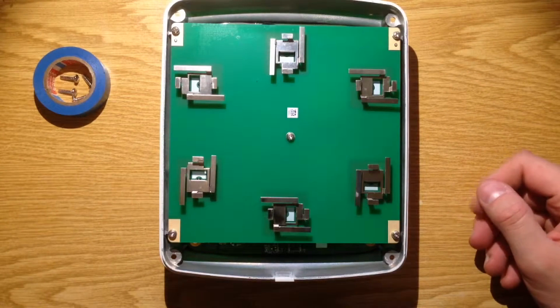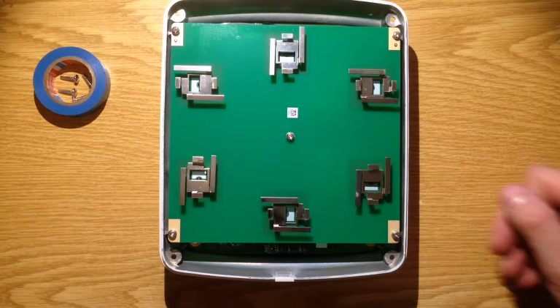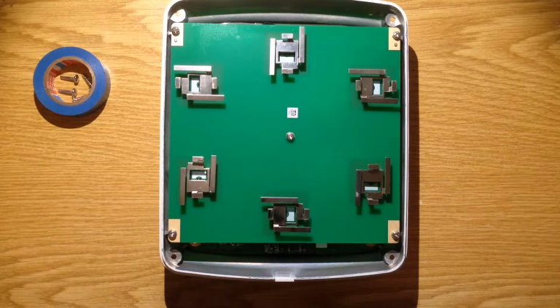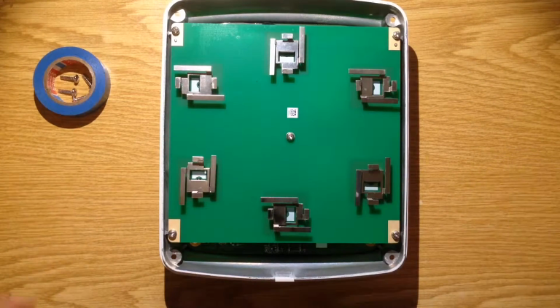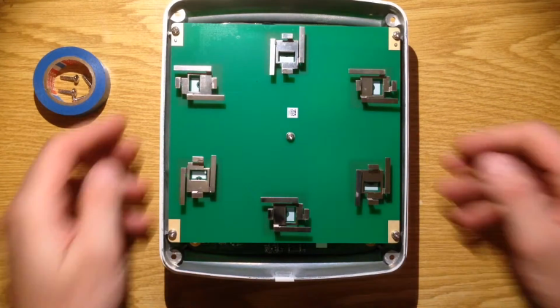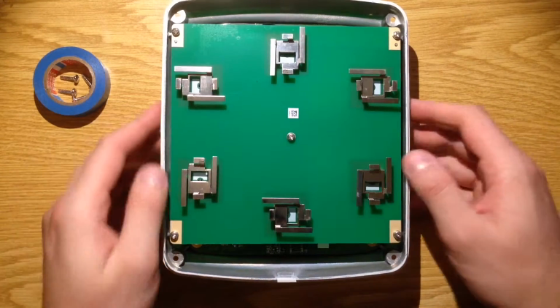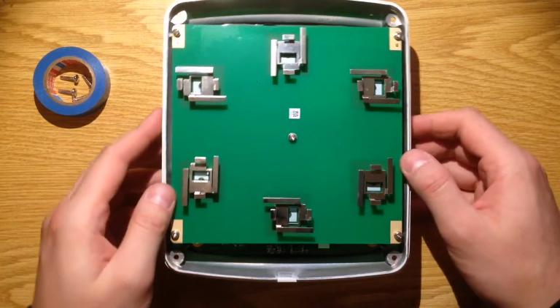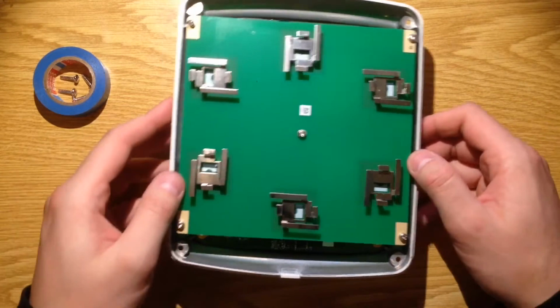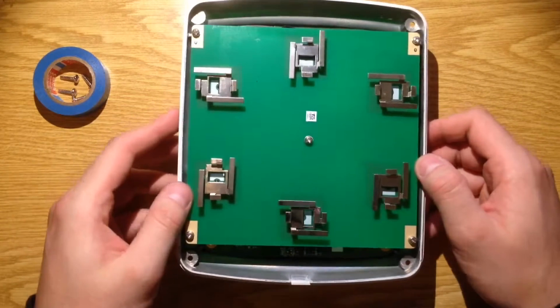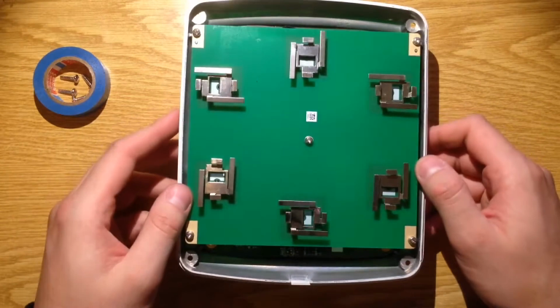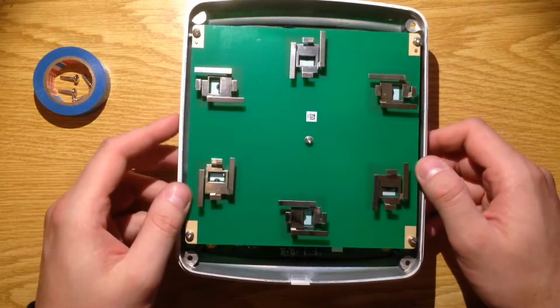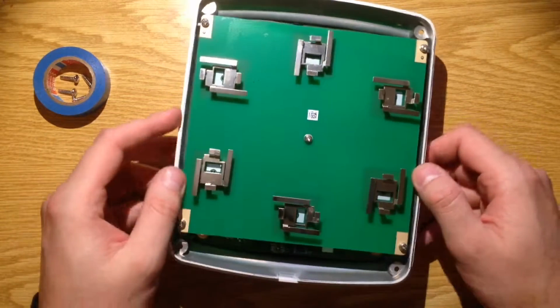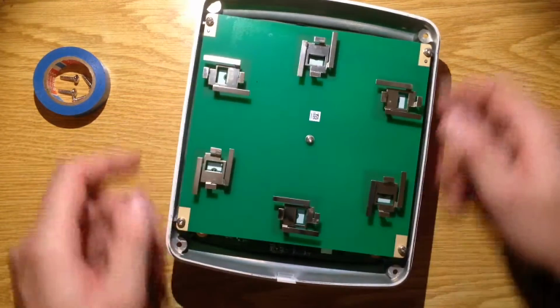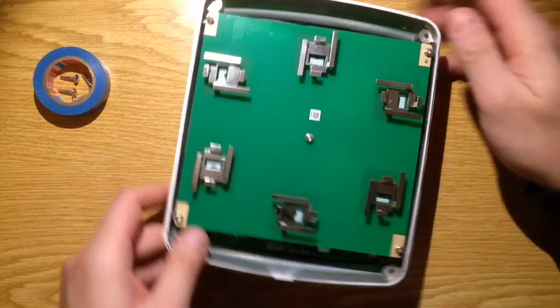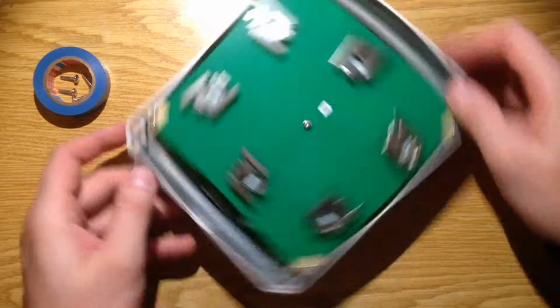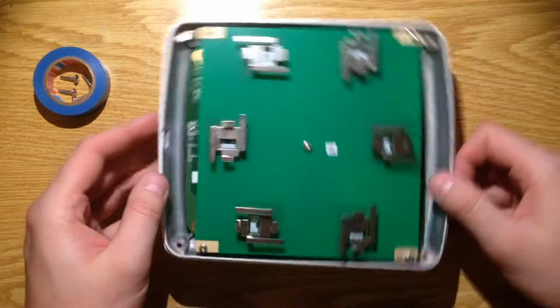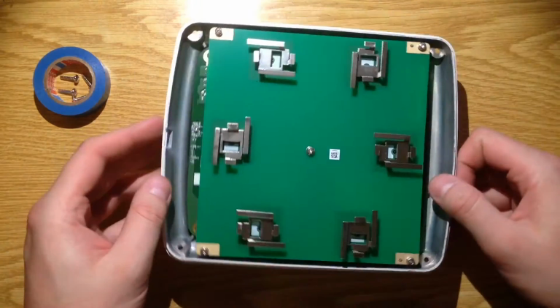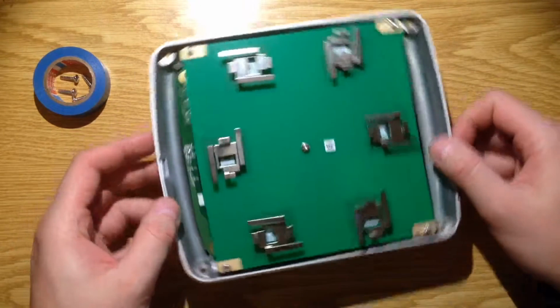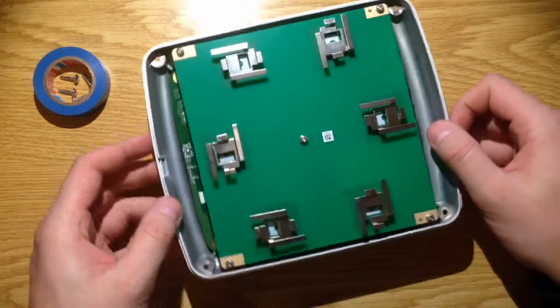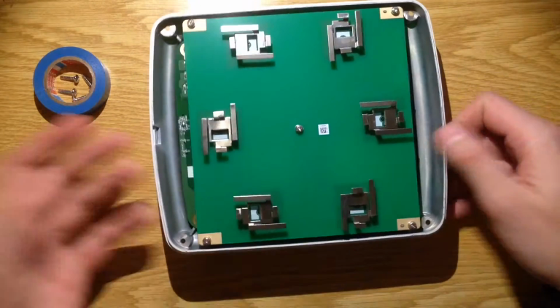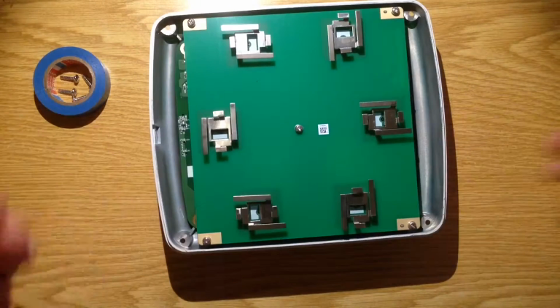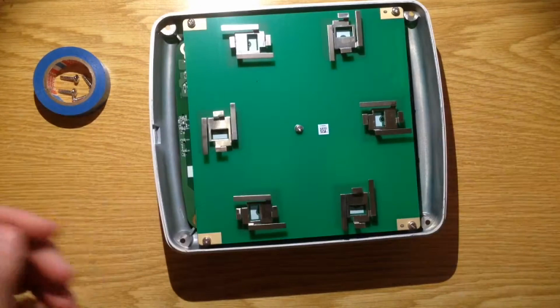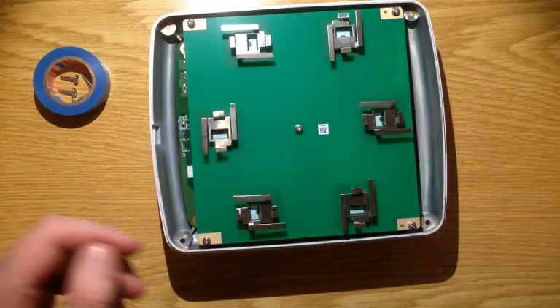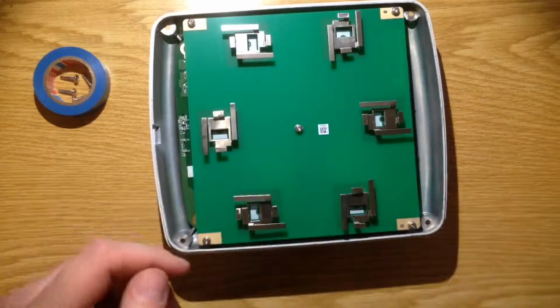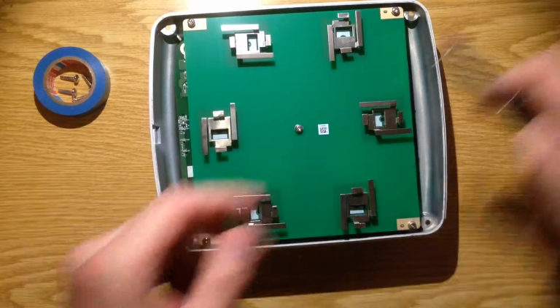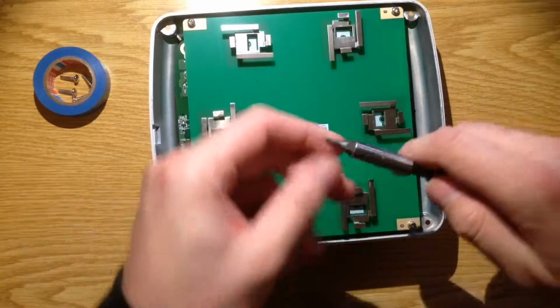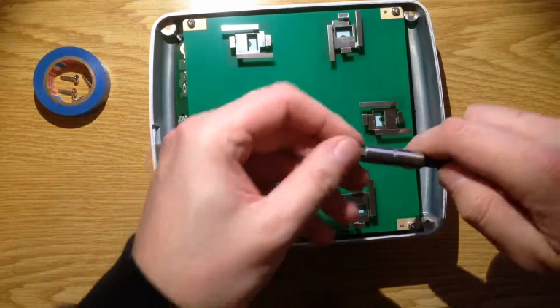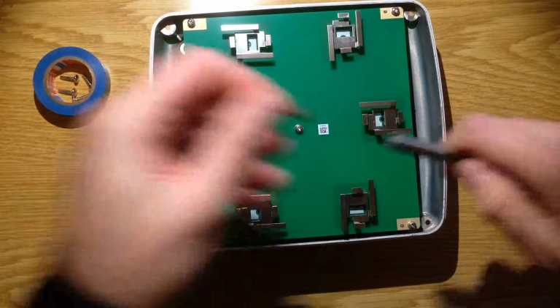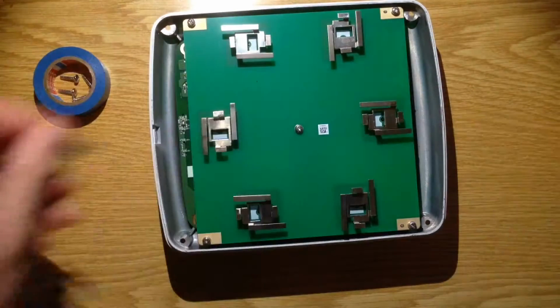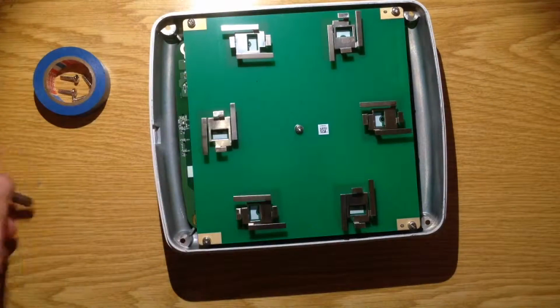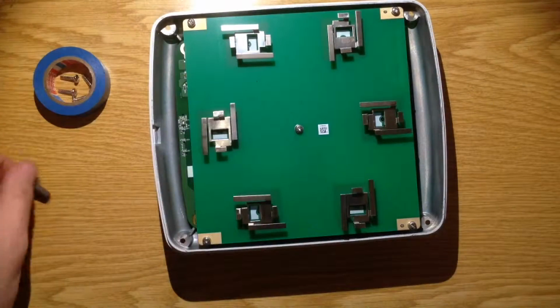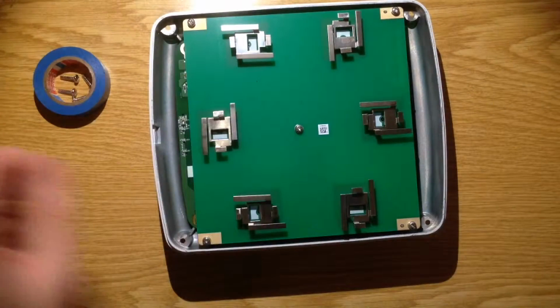It looks like antennas. Let's unscrew it.